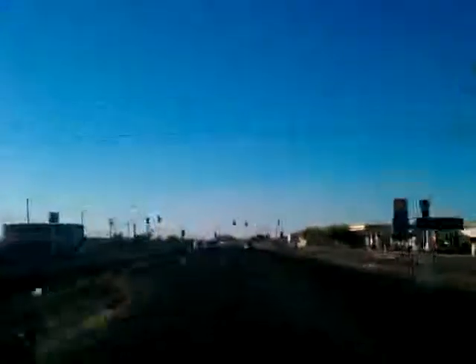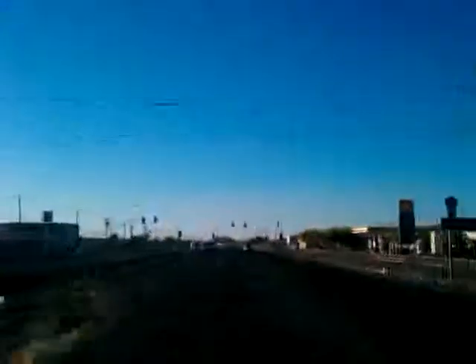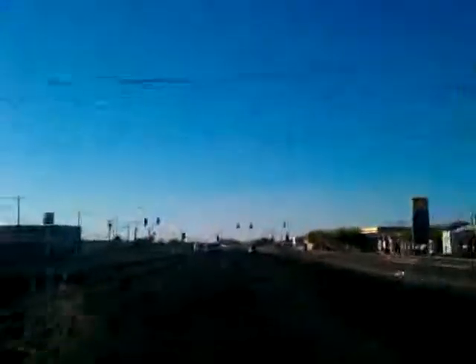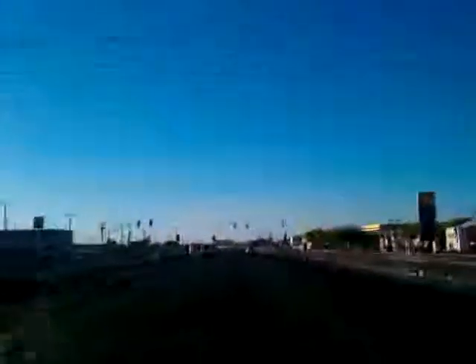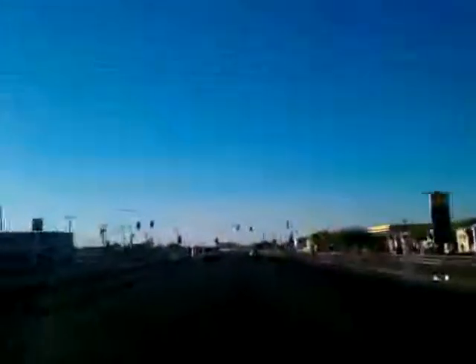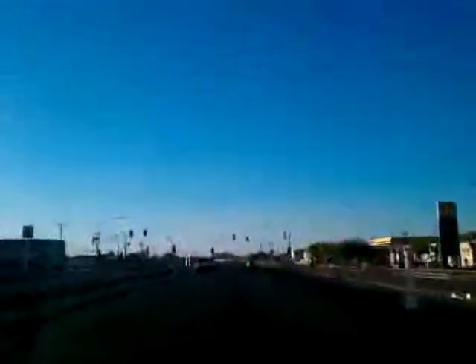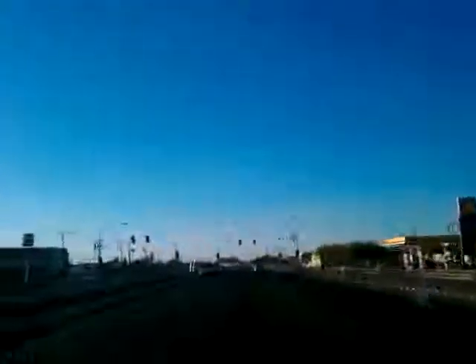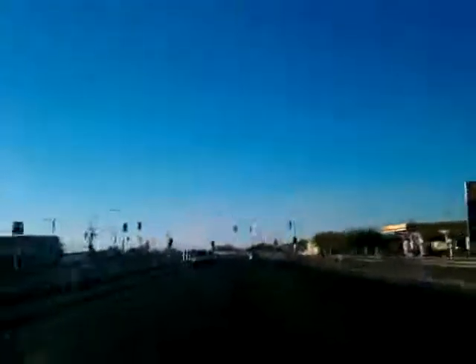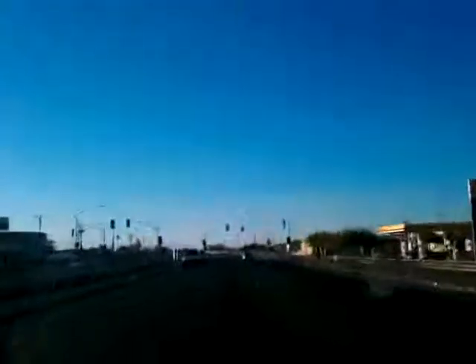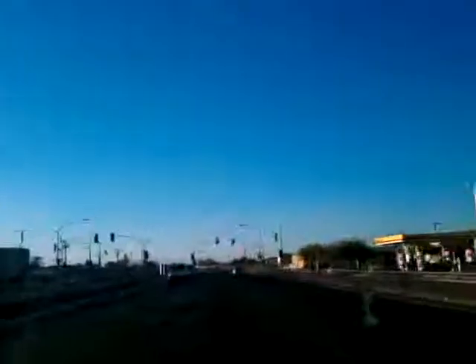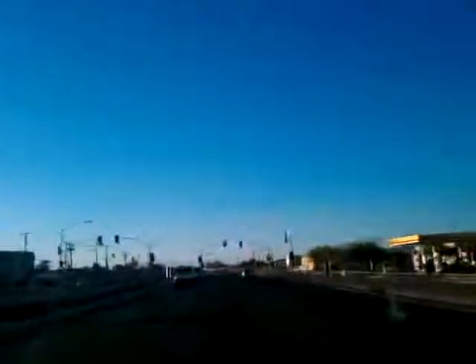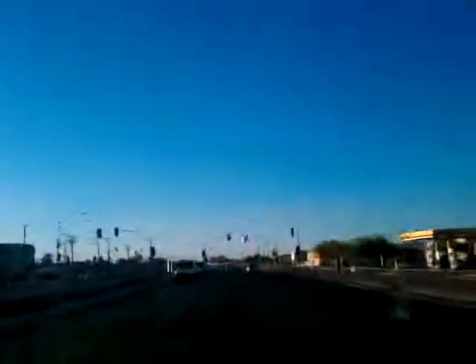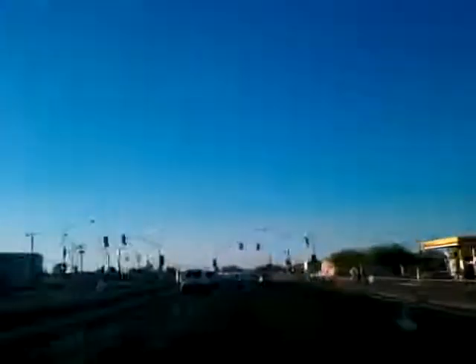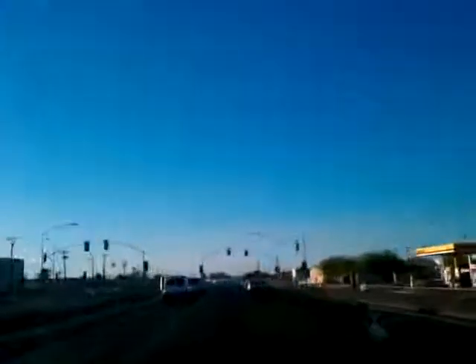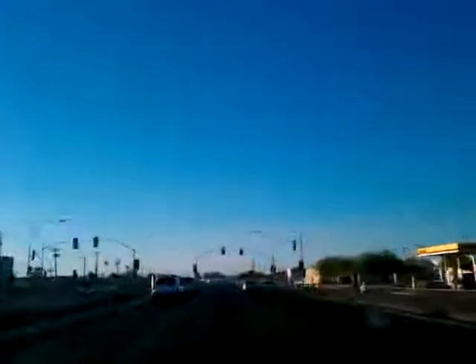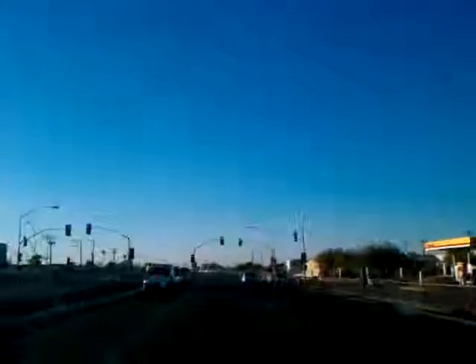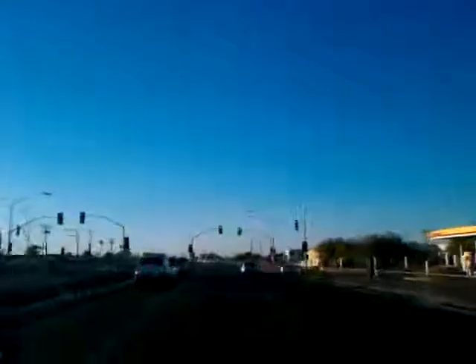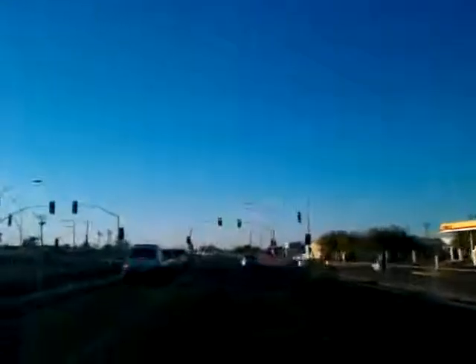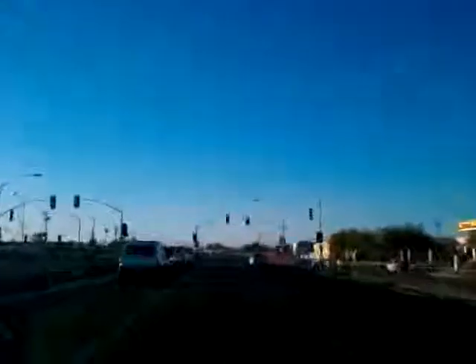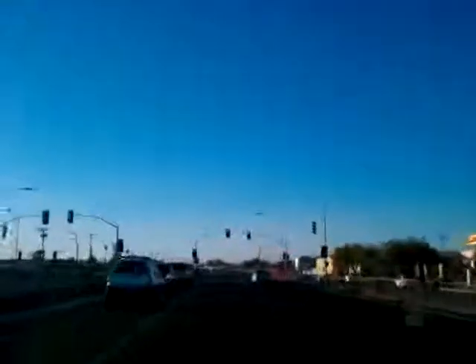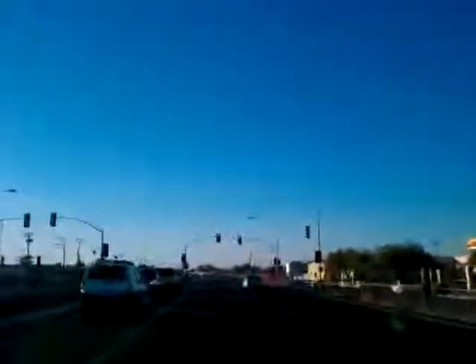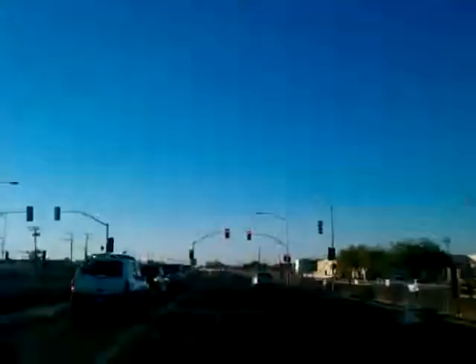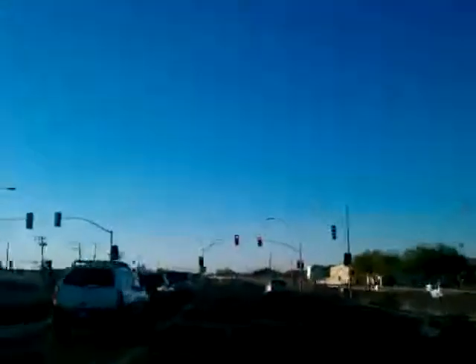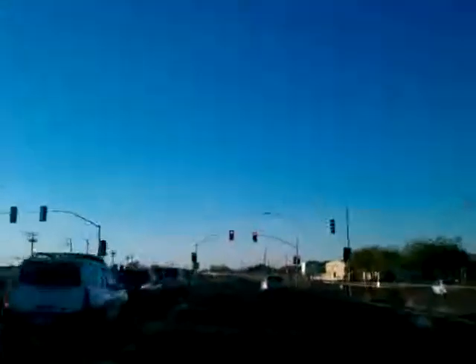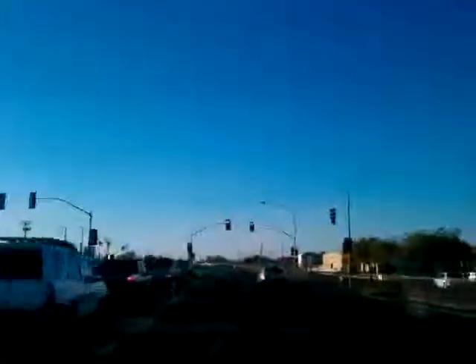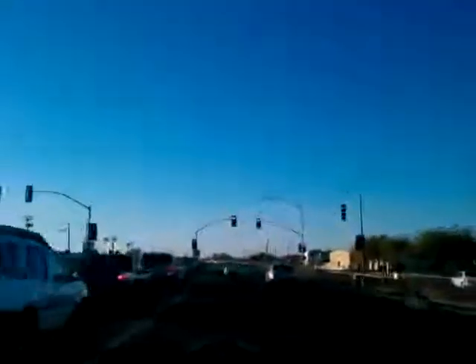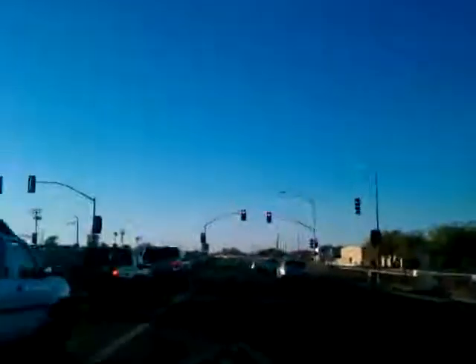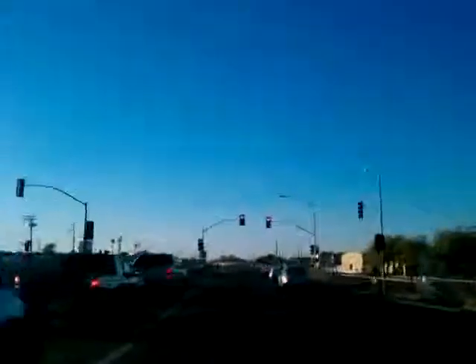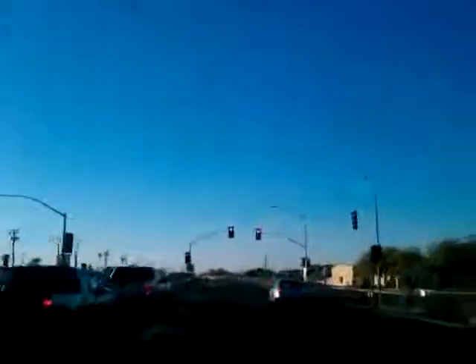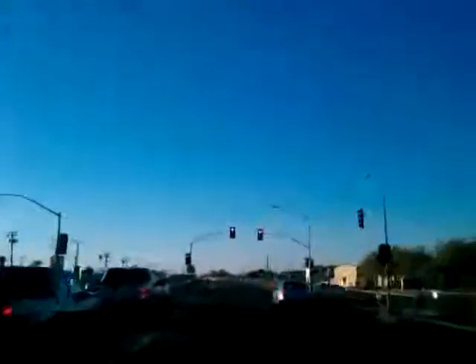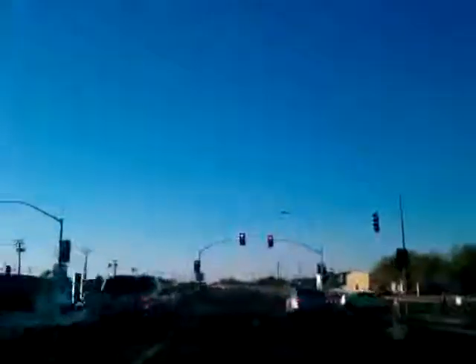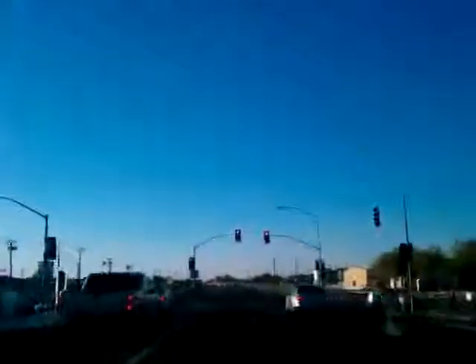Right here, this is basically downtown Old Imperial. That's what this is.